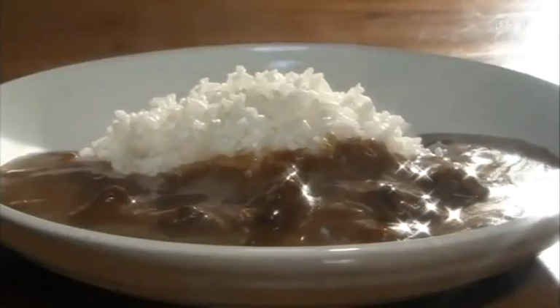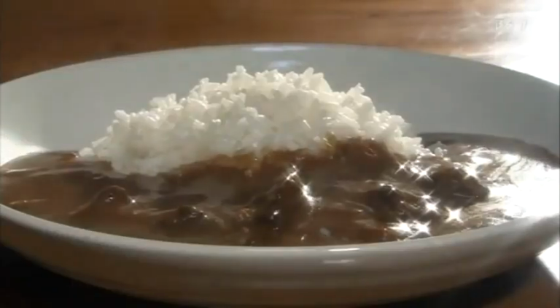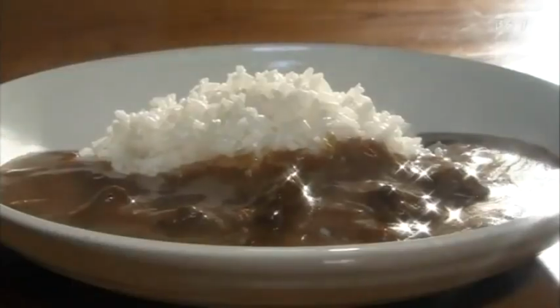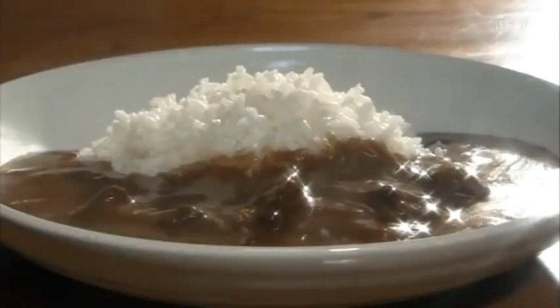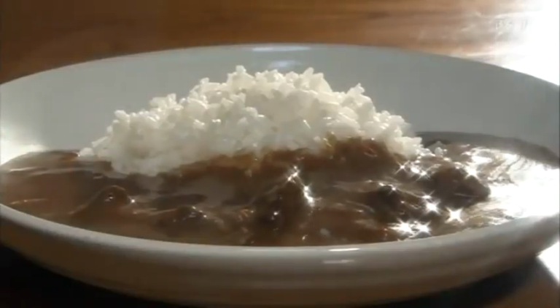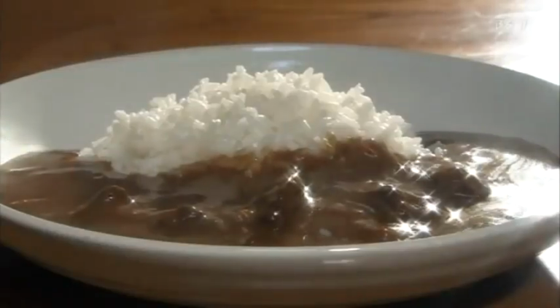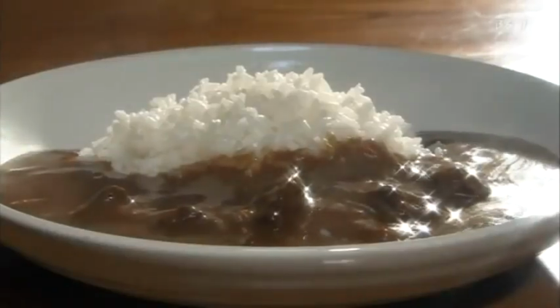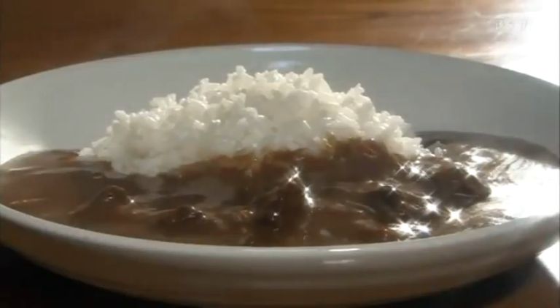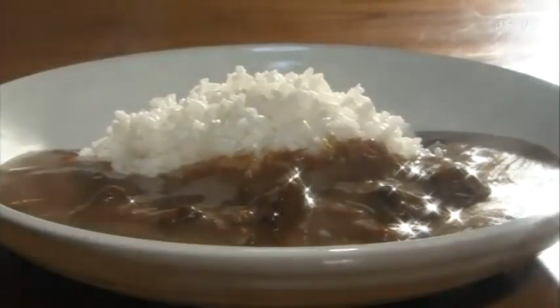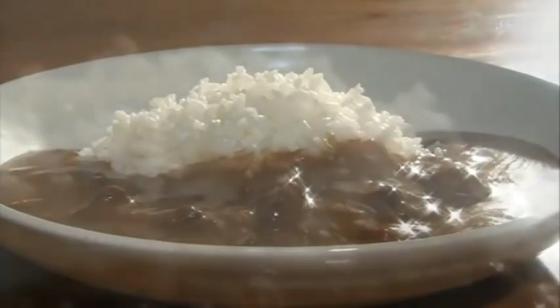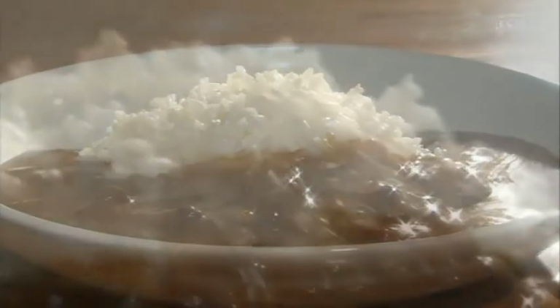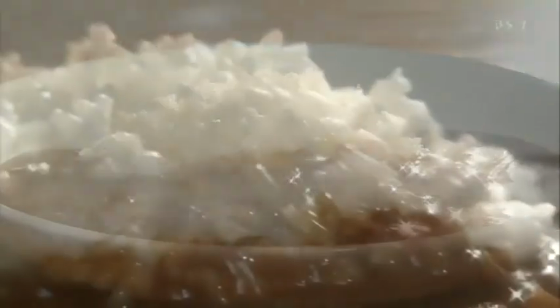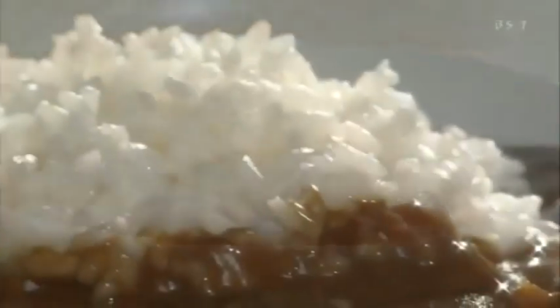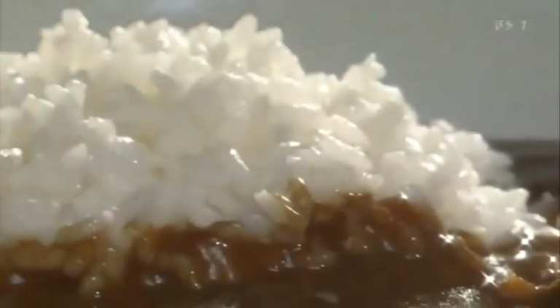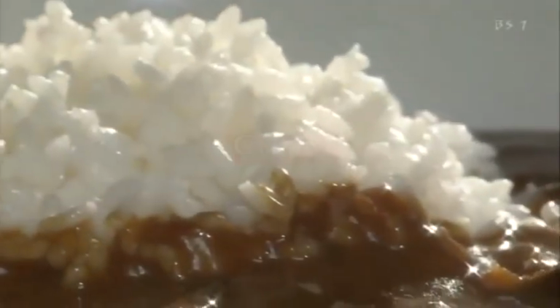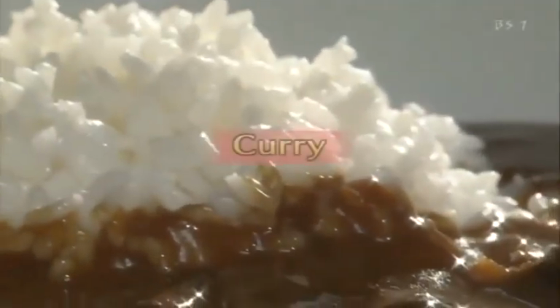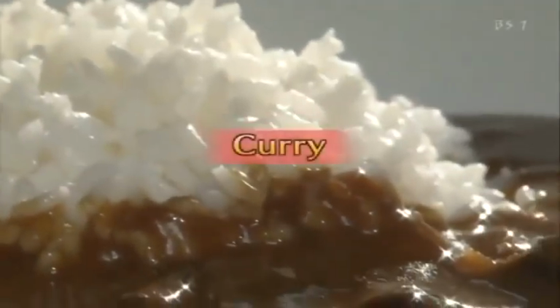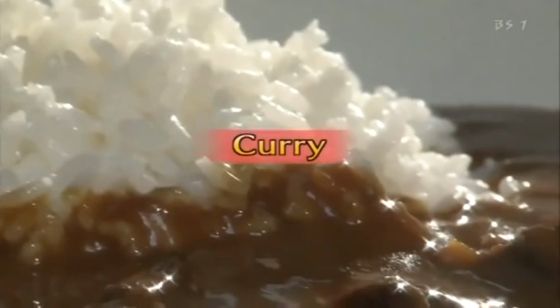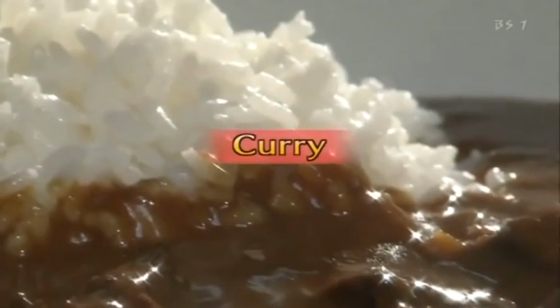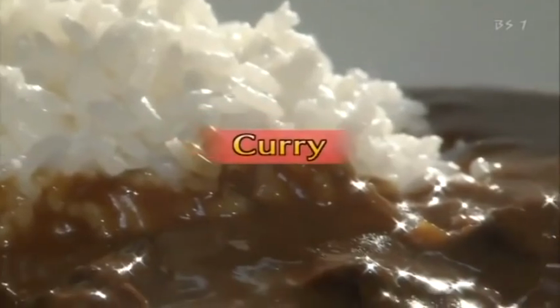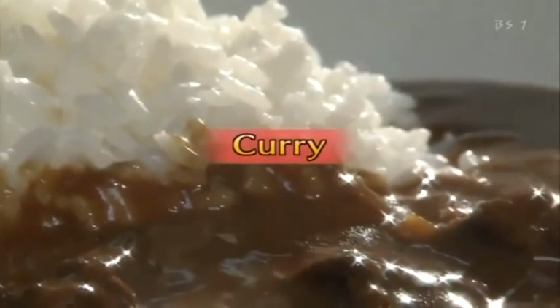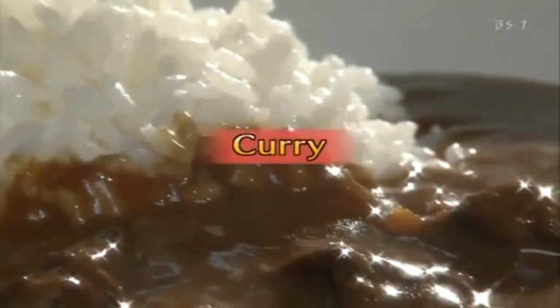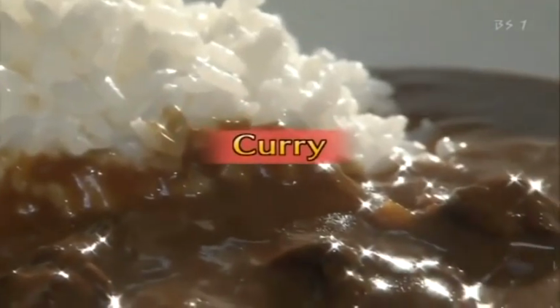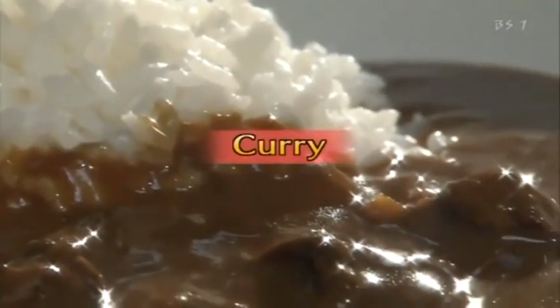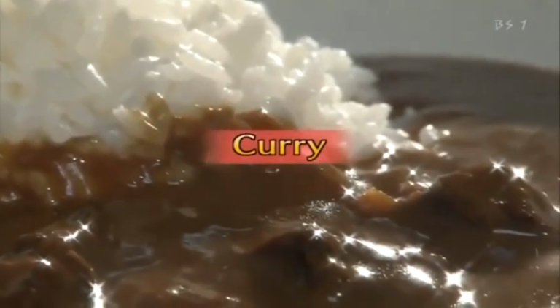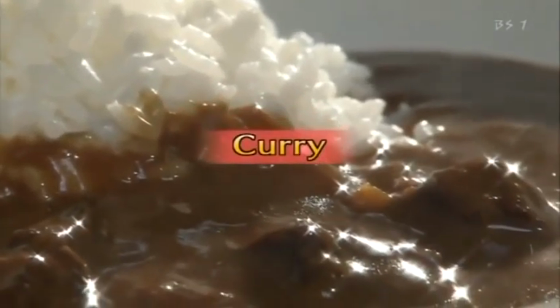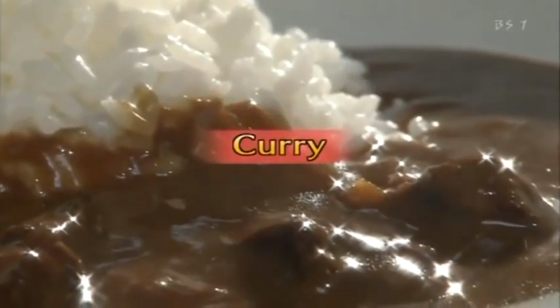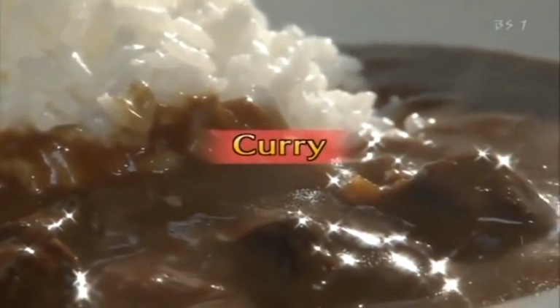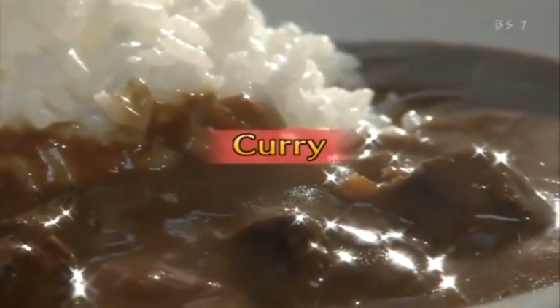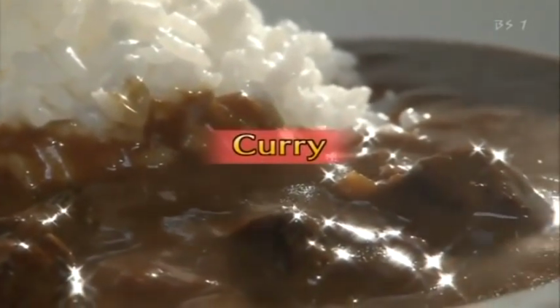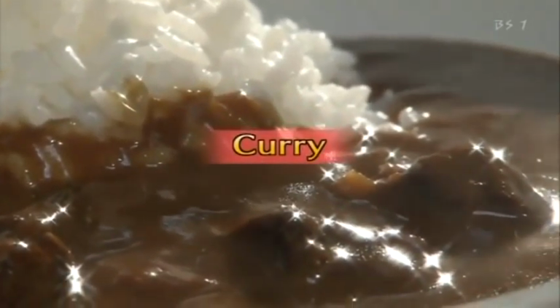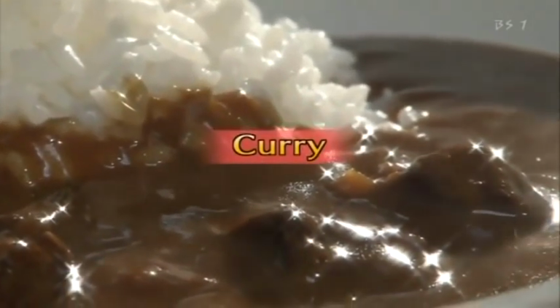On this edition of Begin Japanology, we look at one of Japan's favourite foods — curry — and the secret of its popularity.